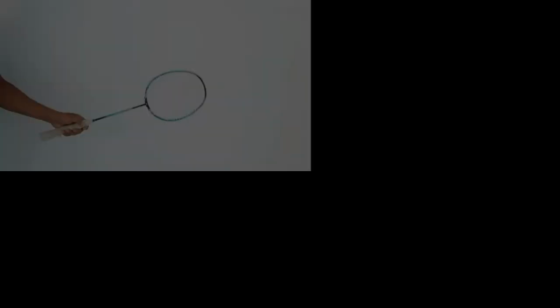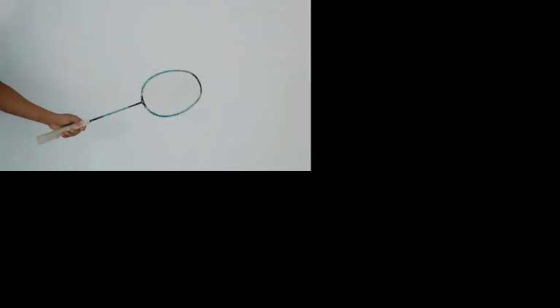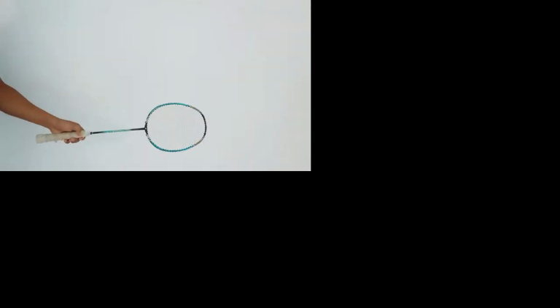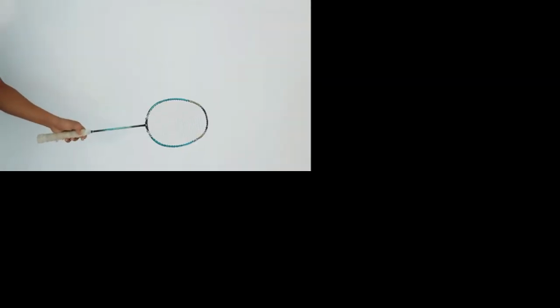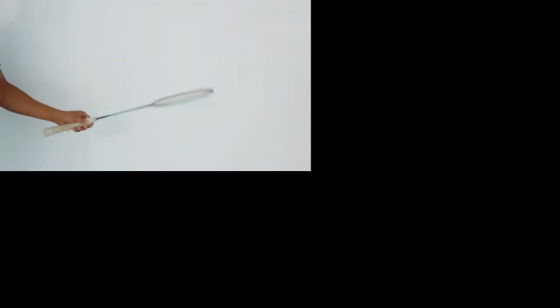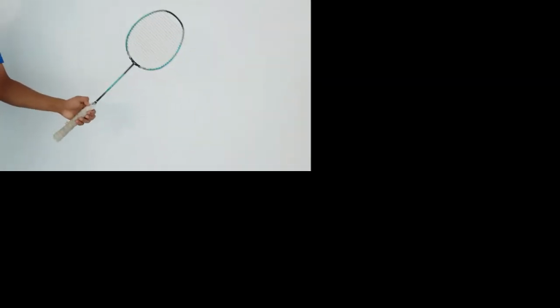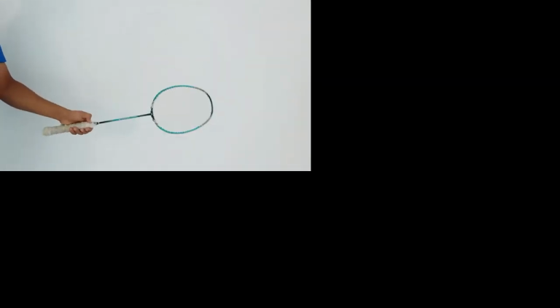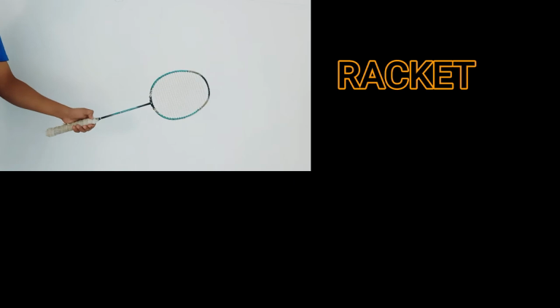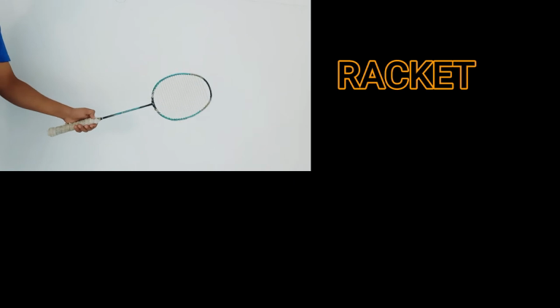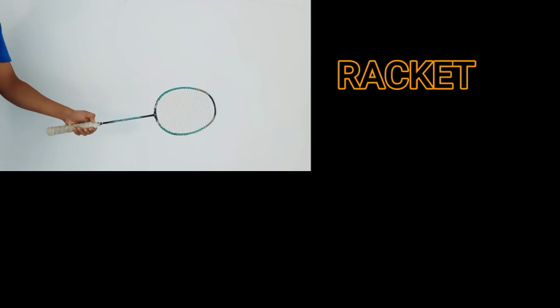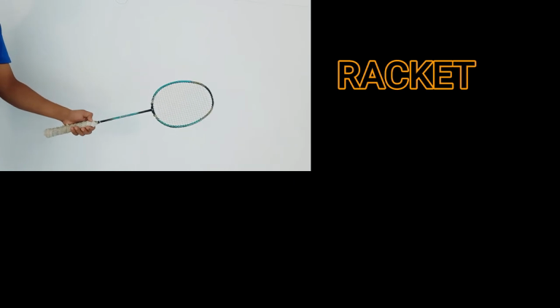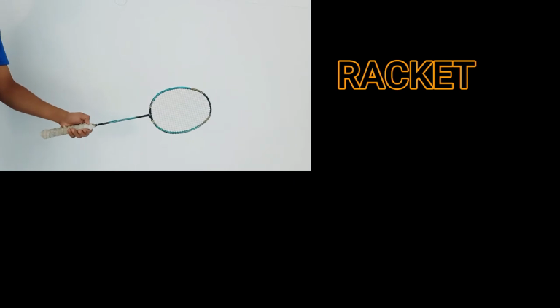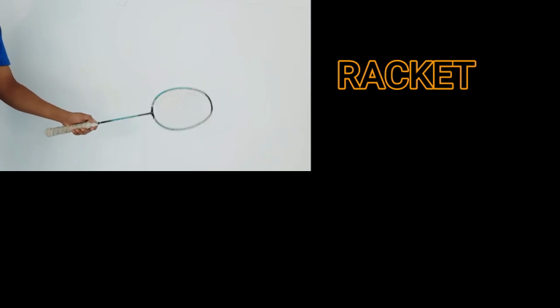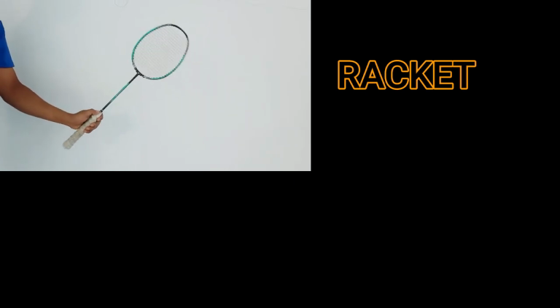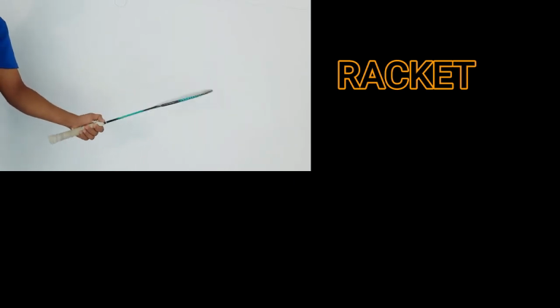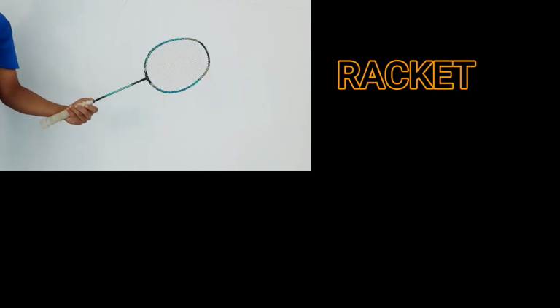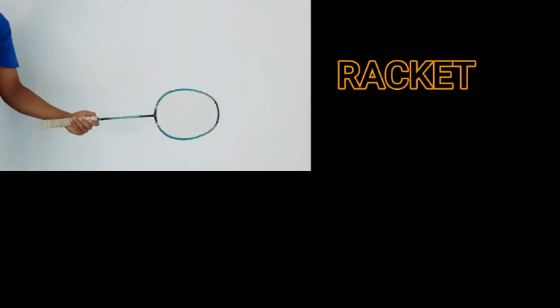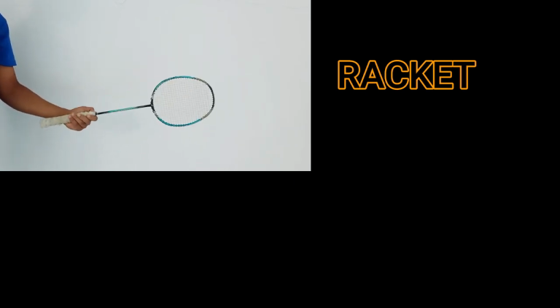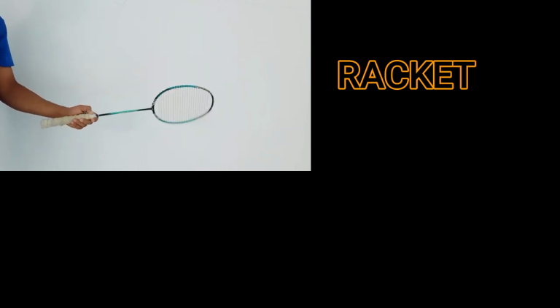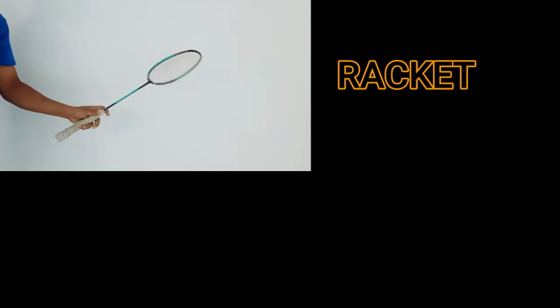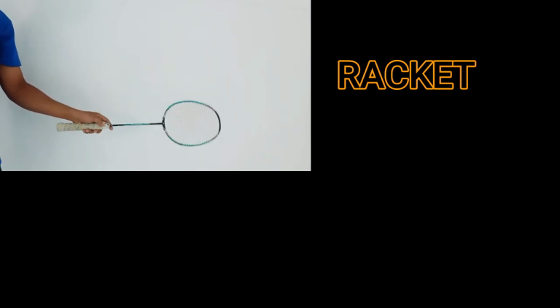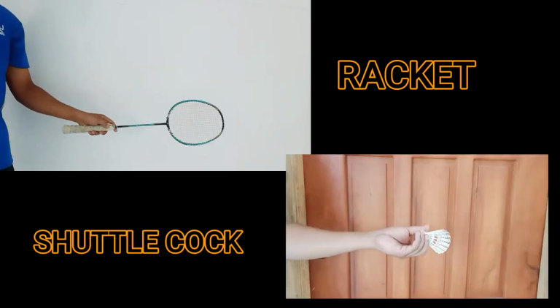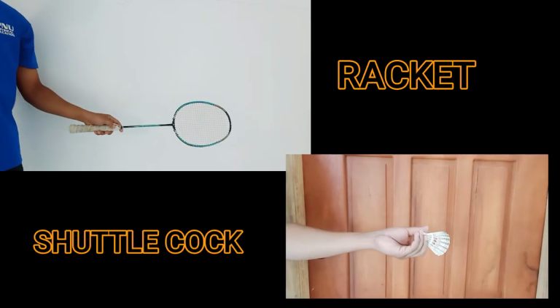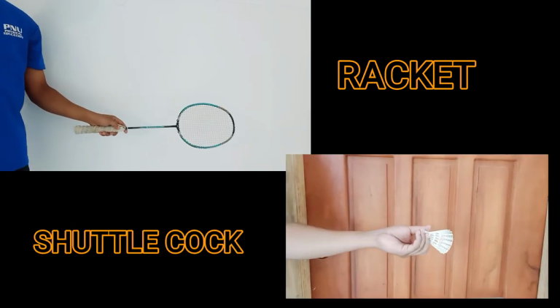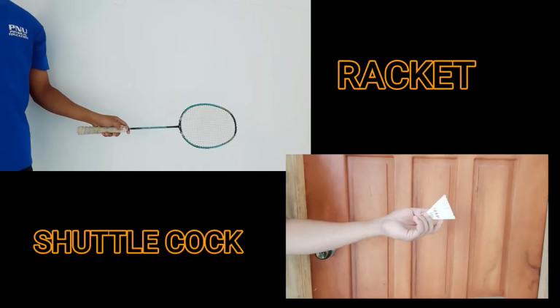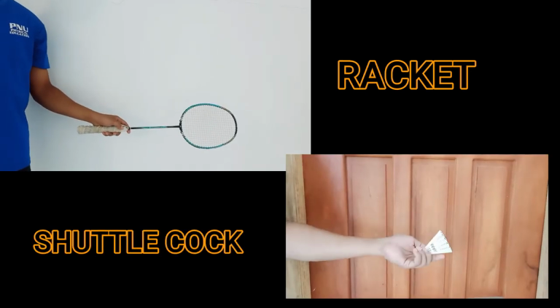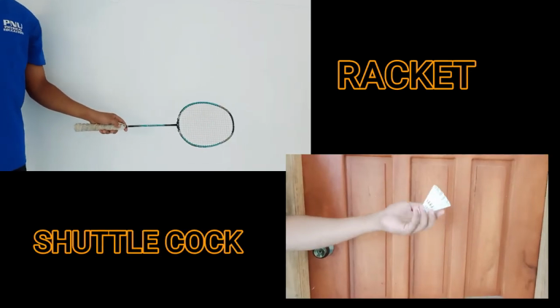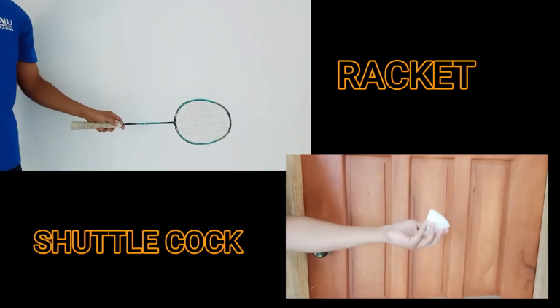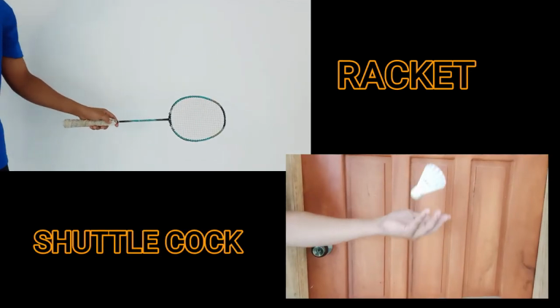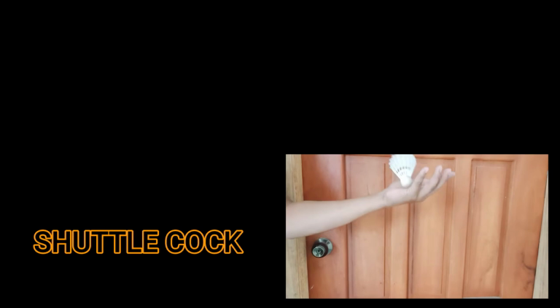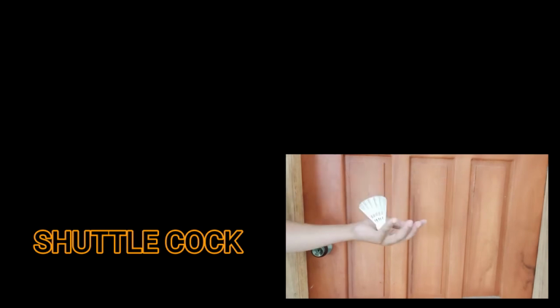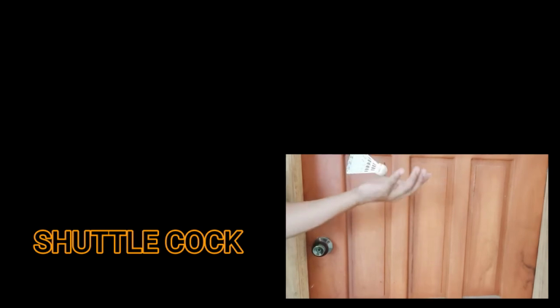In playing badminton, the basic equipment that is needed are the racket and the shuttlecock.